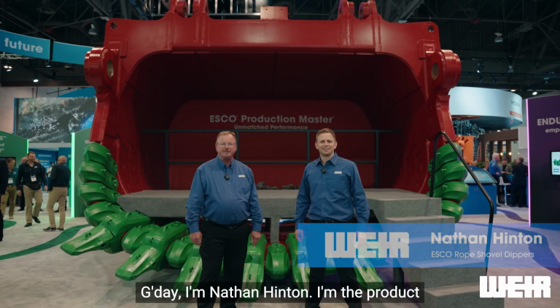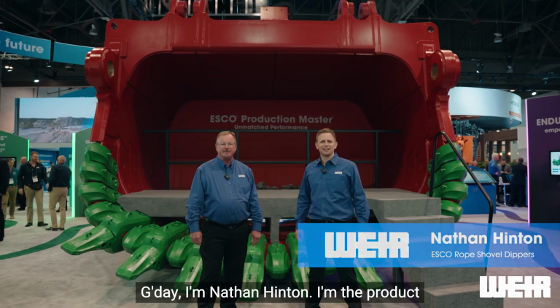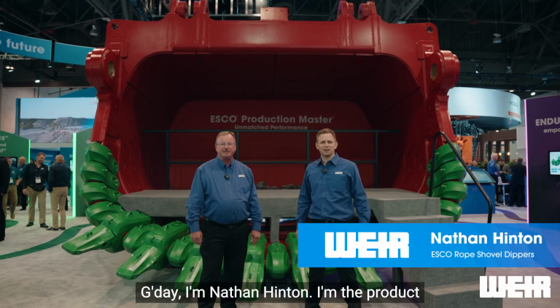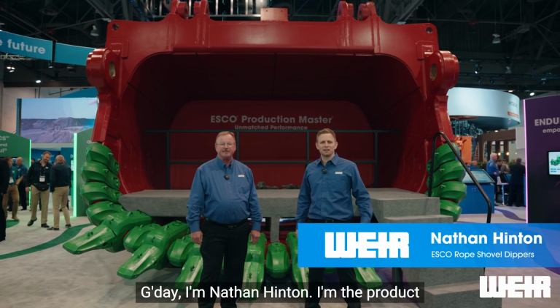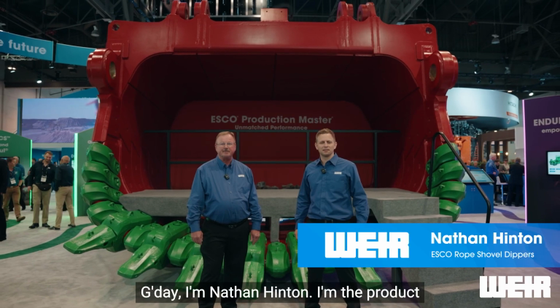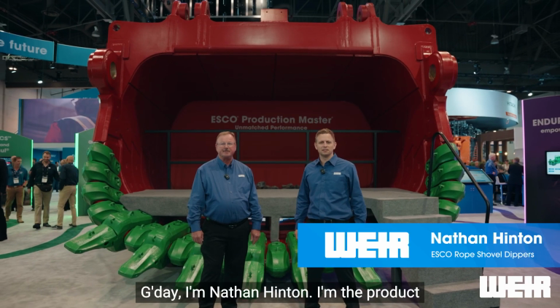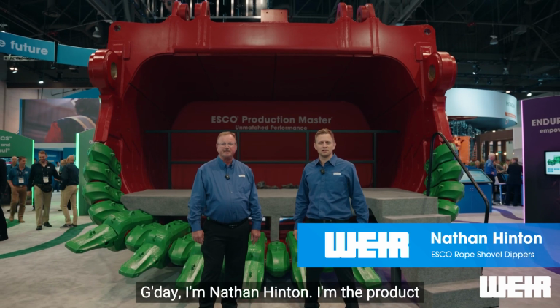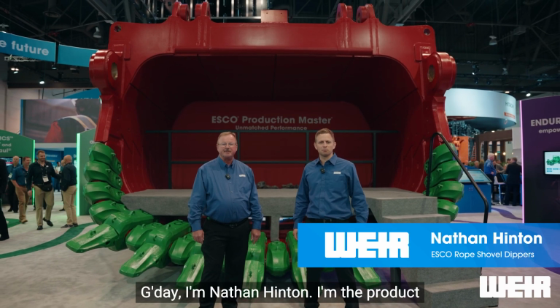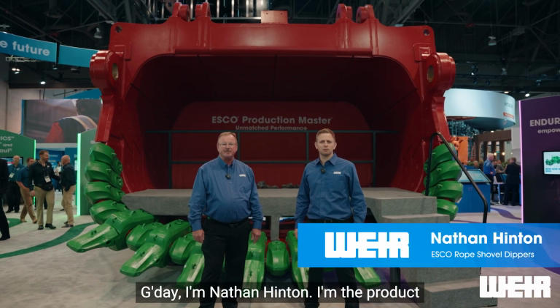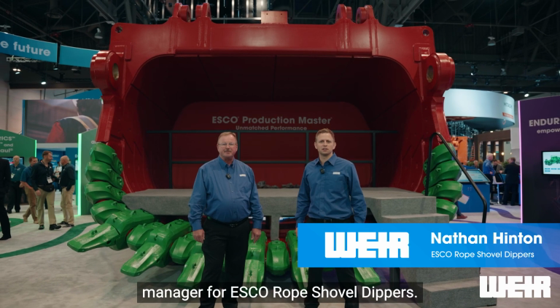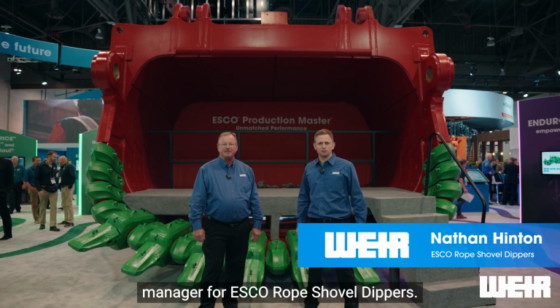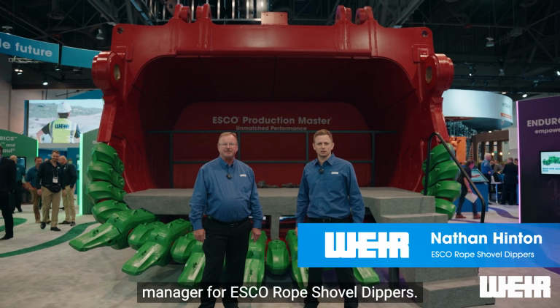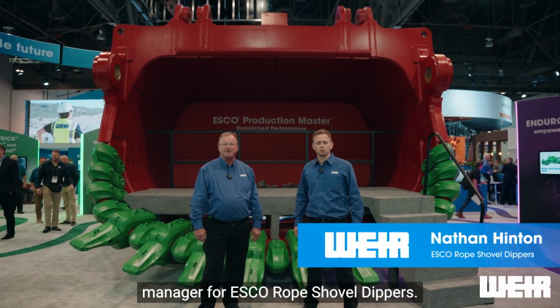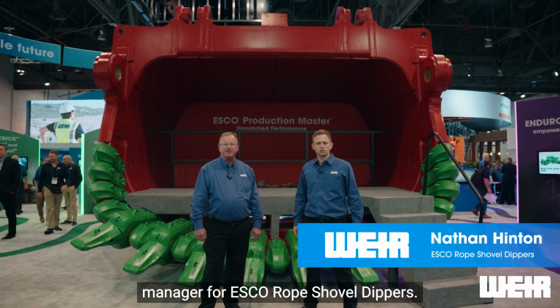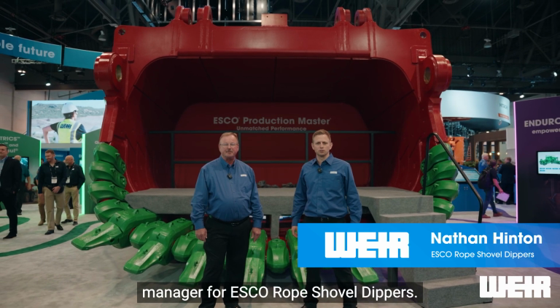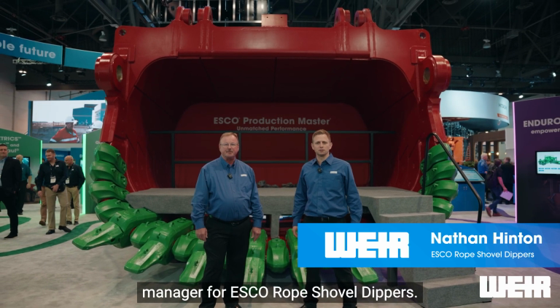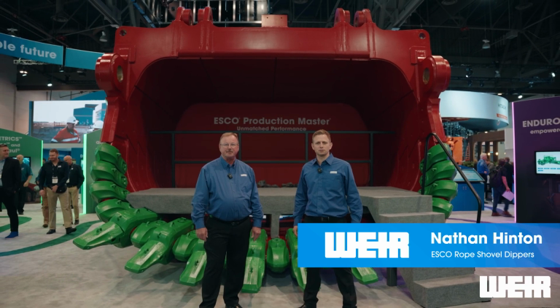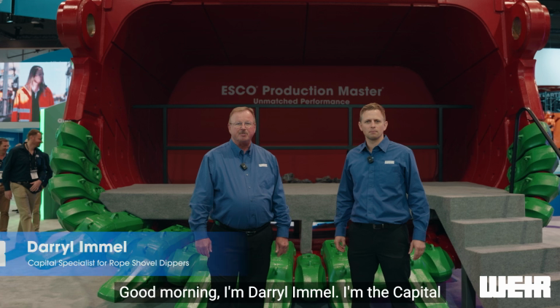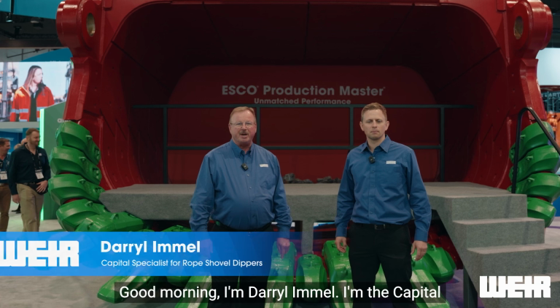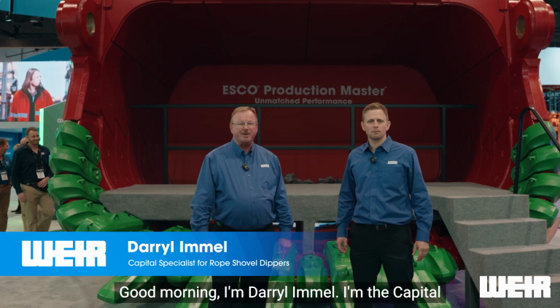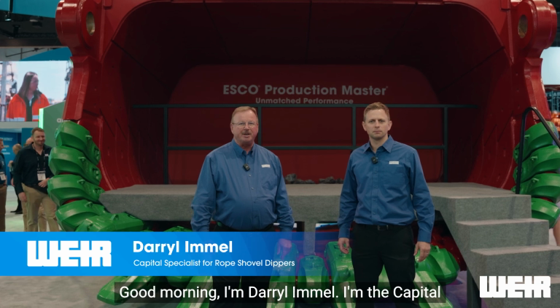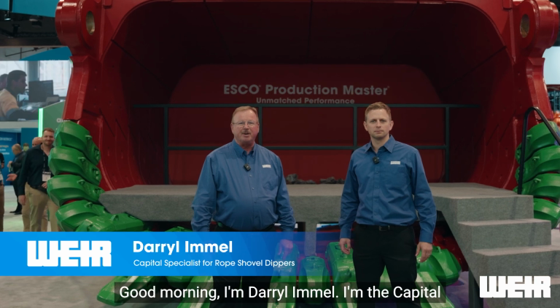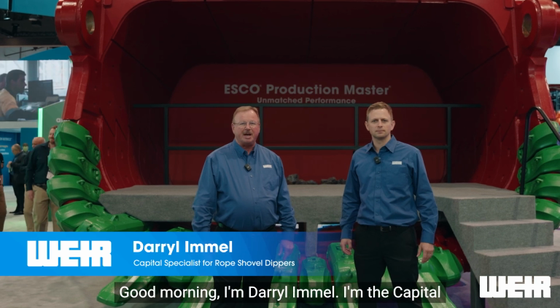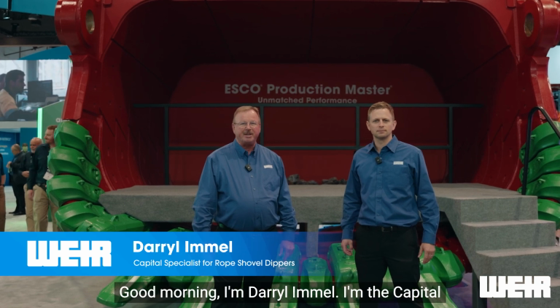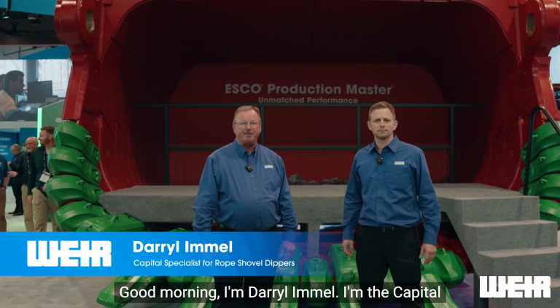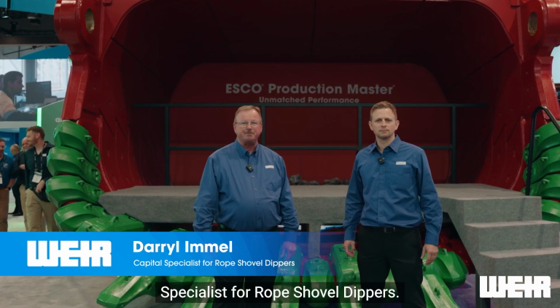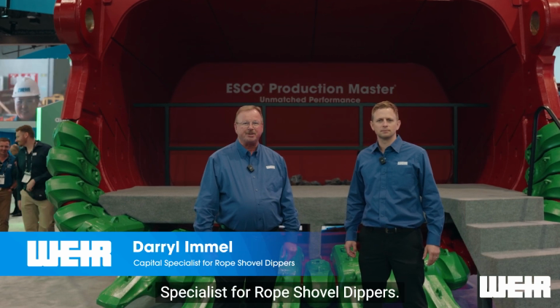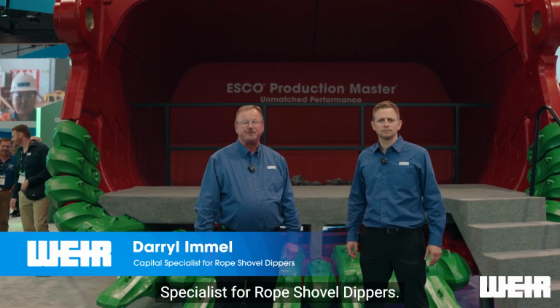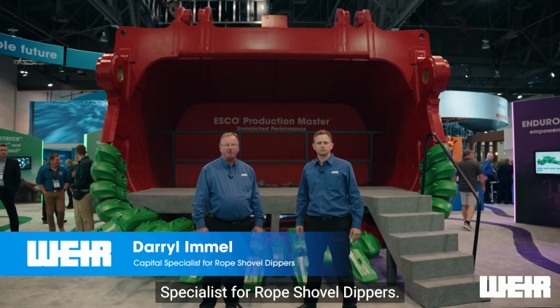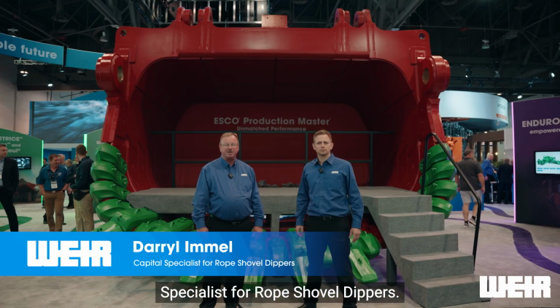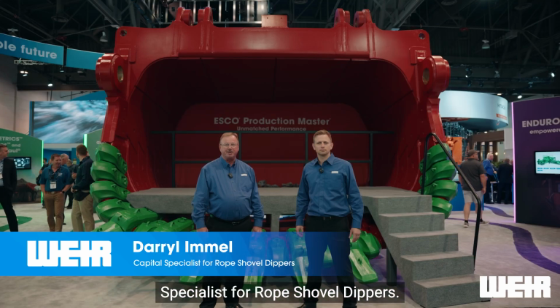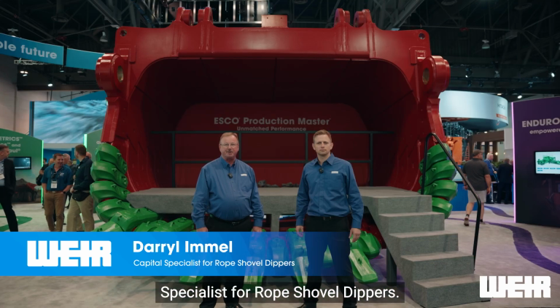G'day, I'm Nathan Hinton. I'm the product manager for ESCO Rope Shovel Dippers. Good morning, I'm Darrell Immel. I'm the capital specialist for Rope Shovel Dippers.